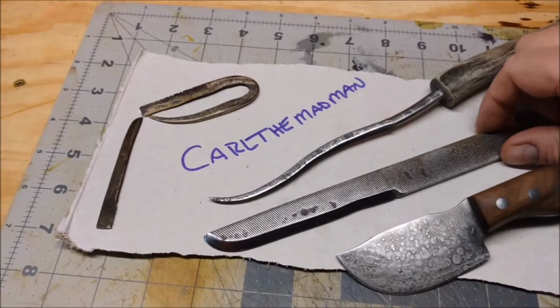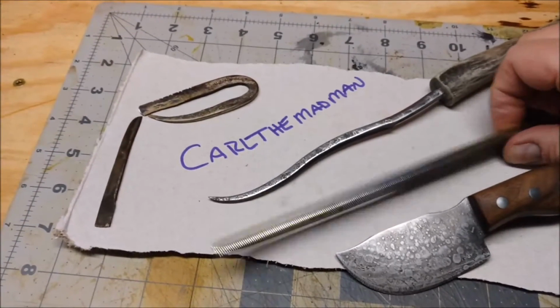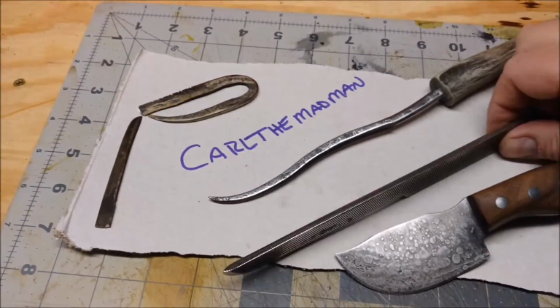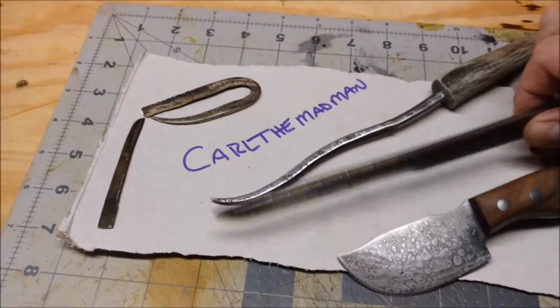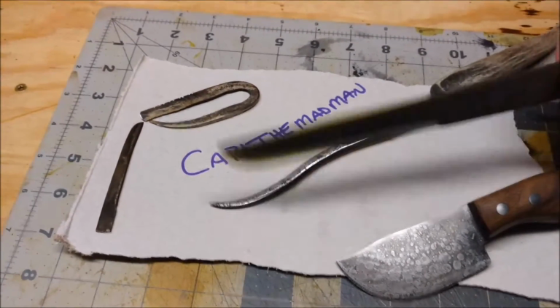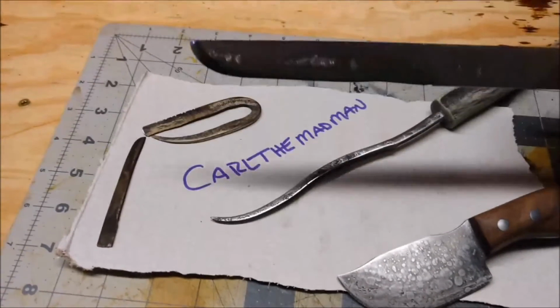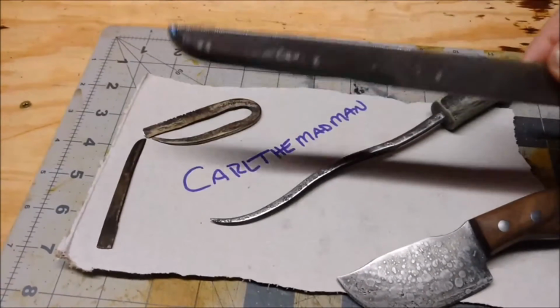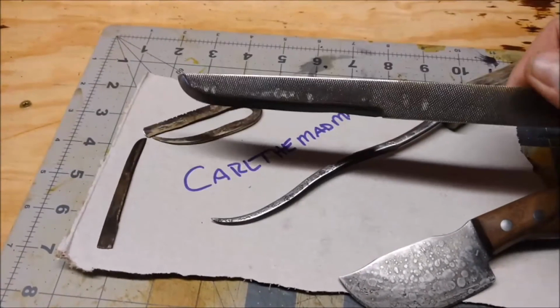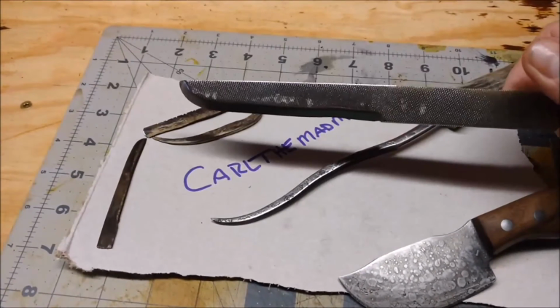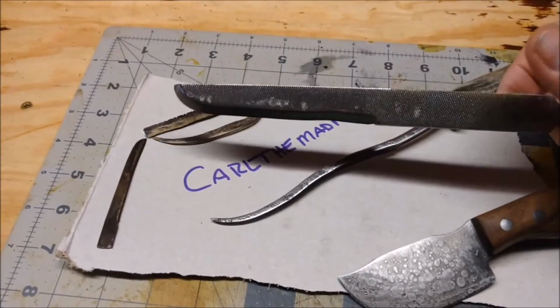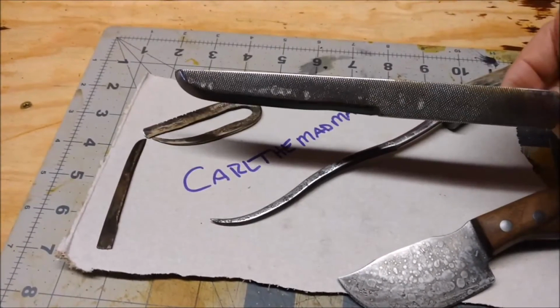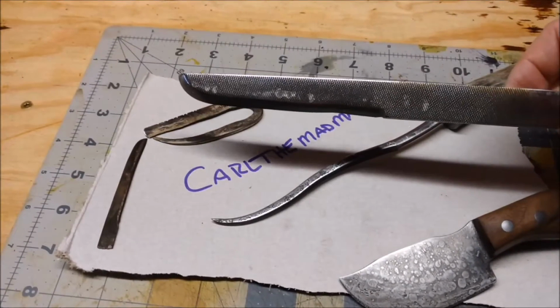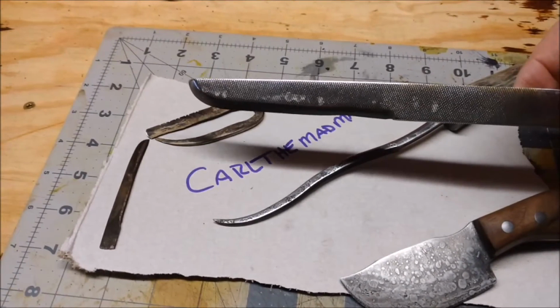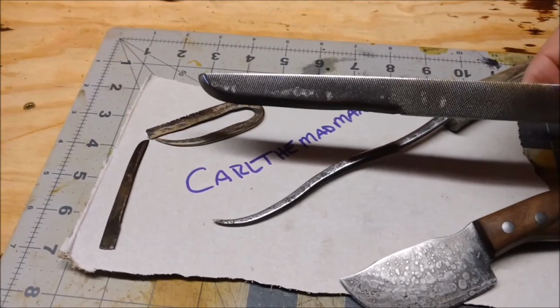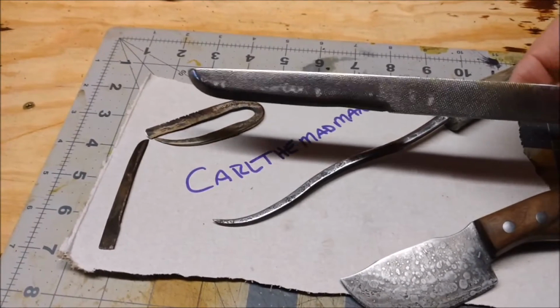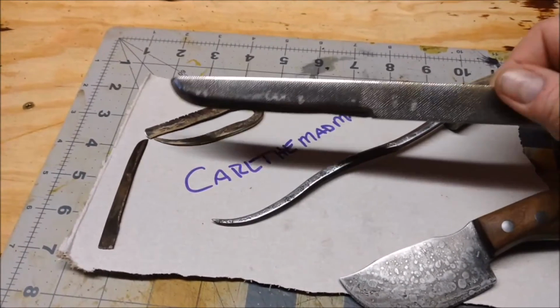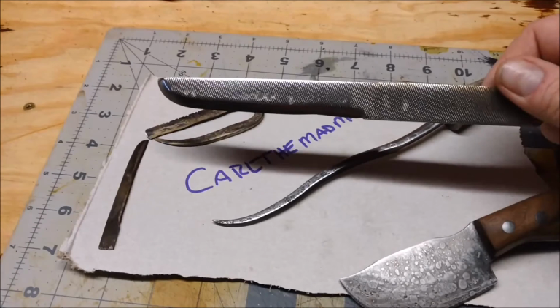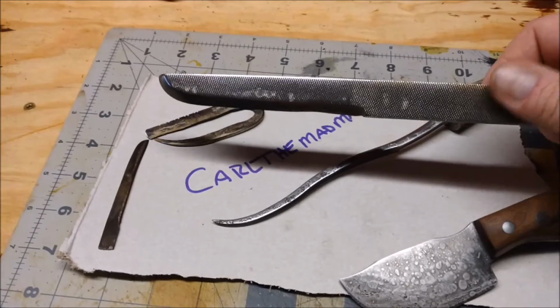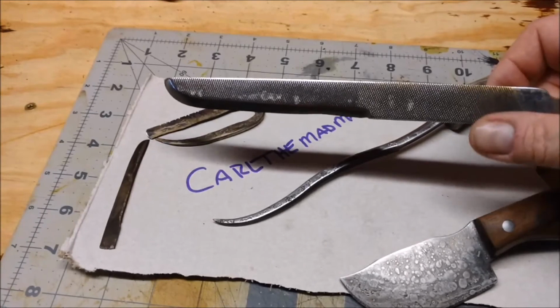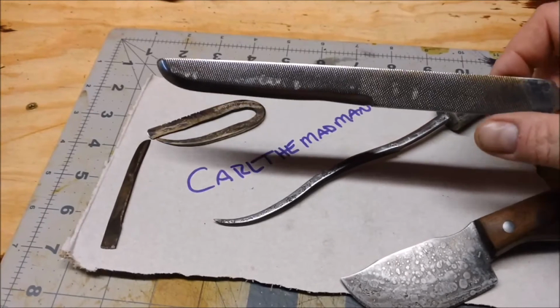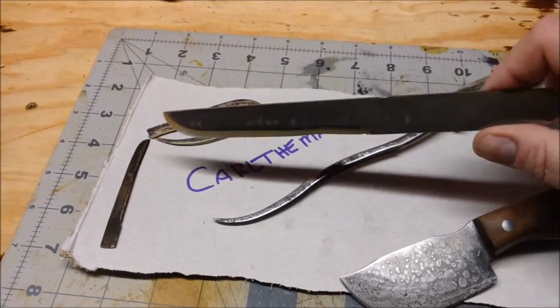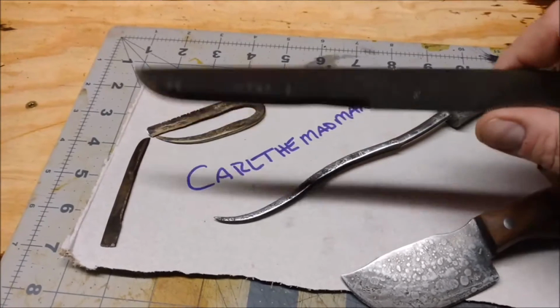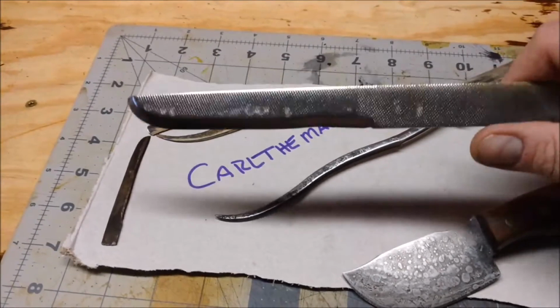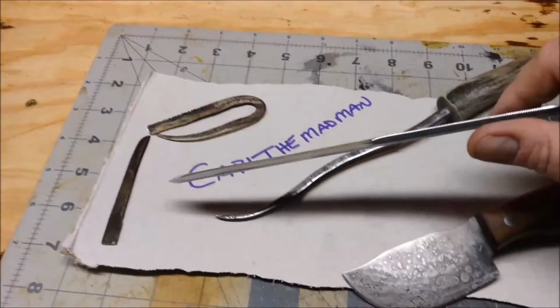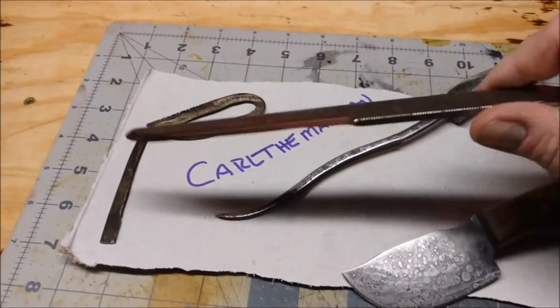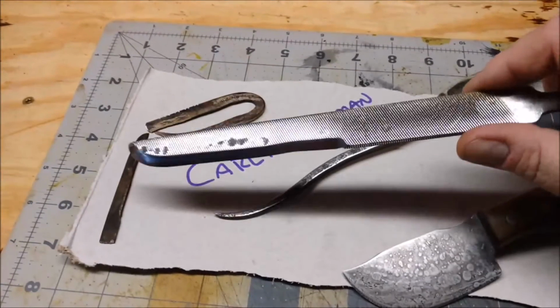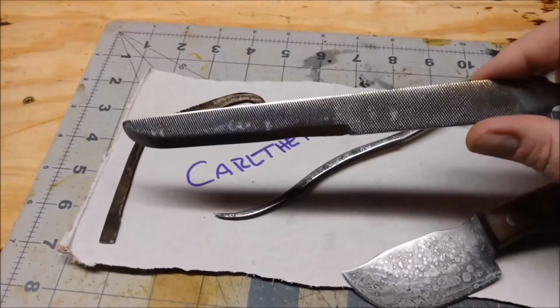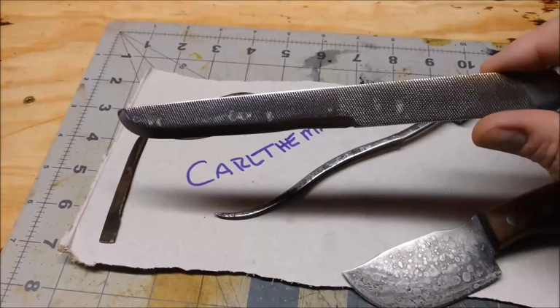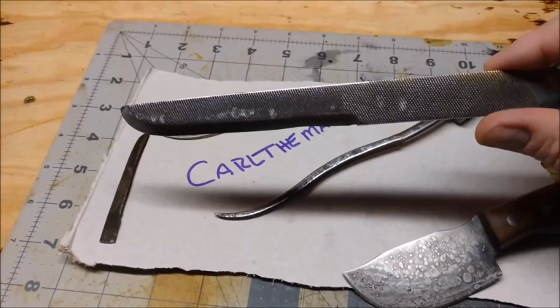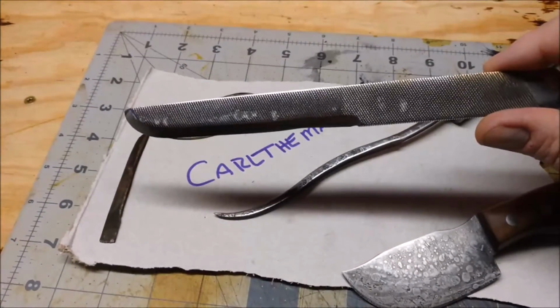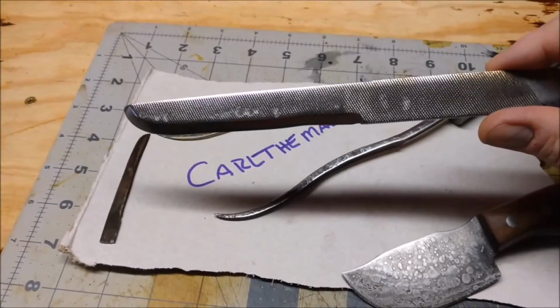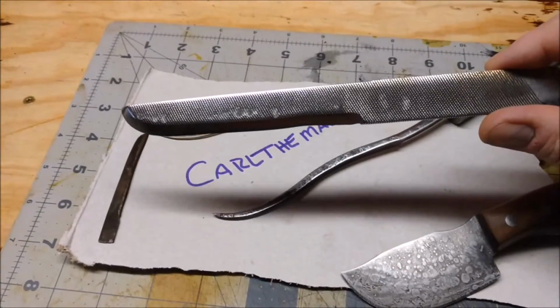This was another file and he decided, you know what, it's a pretty cool file — let's just make it into a knife. Let's not mess with it. So we didn't.